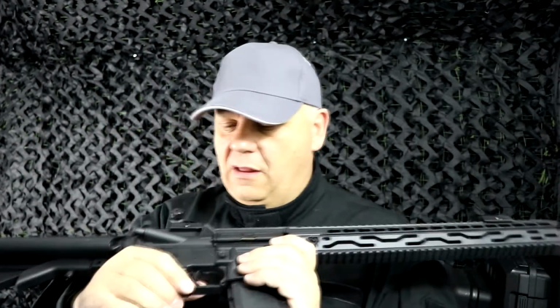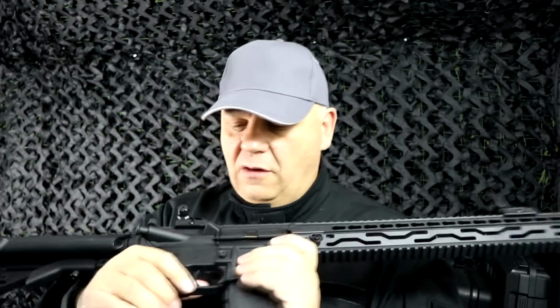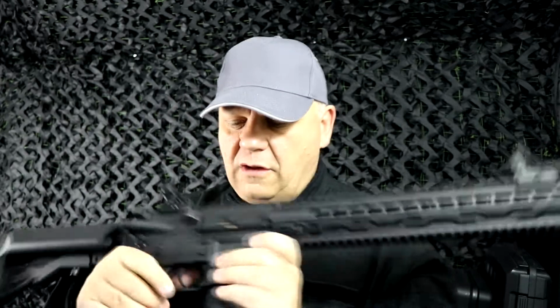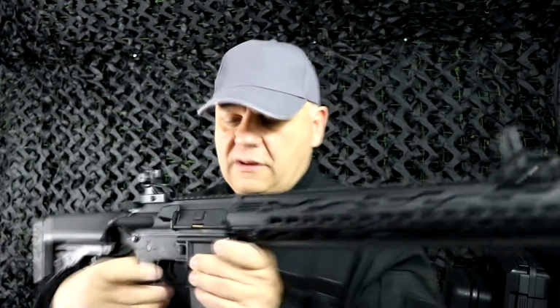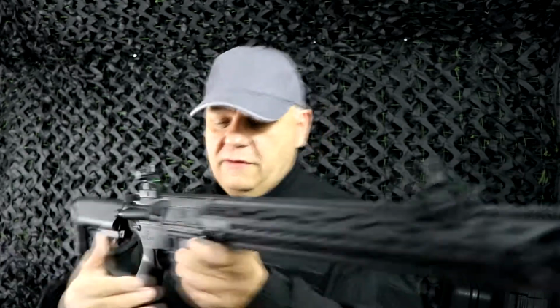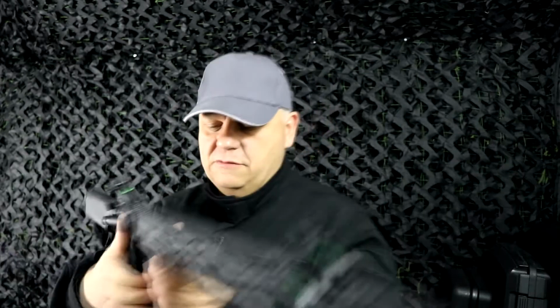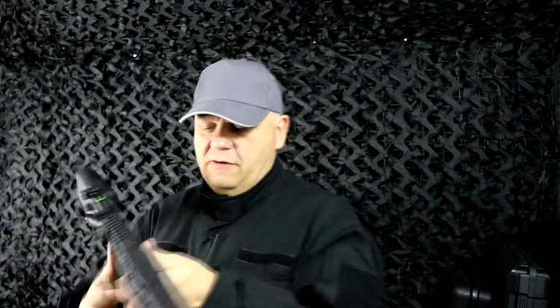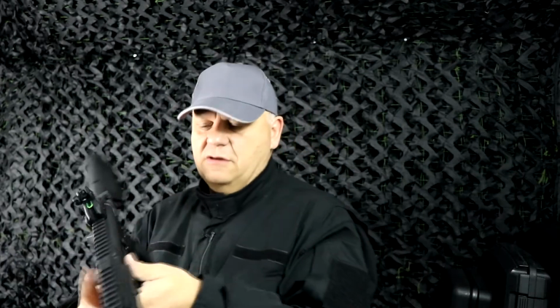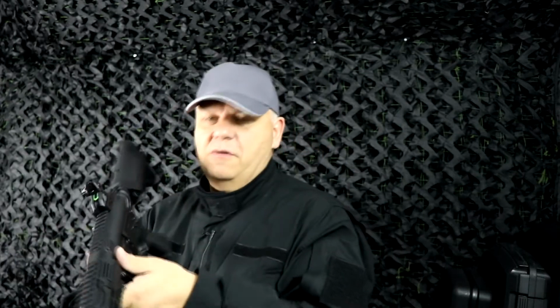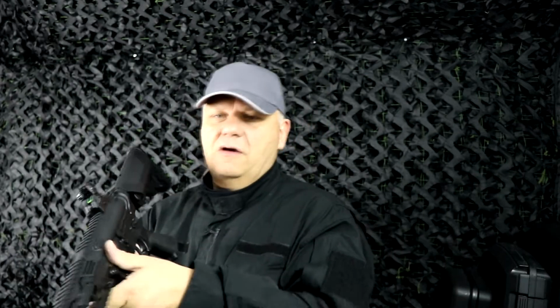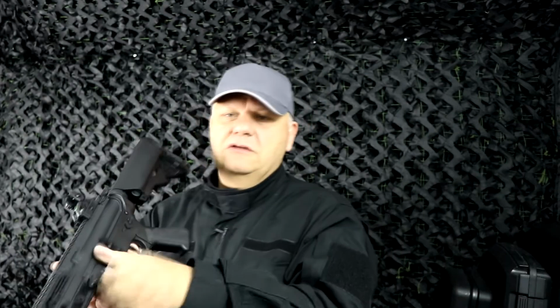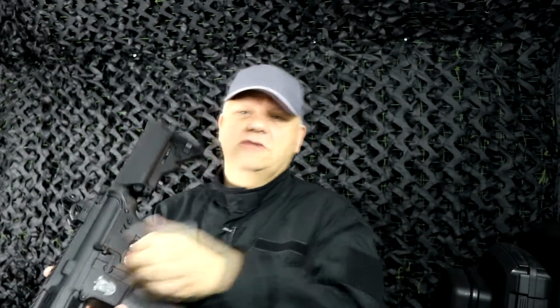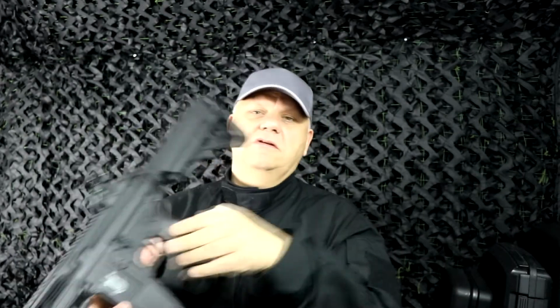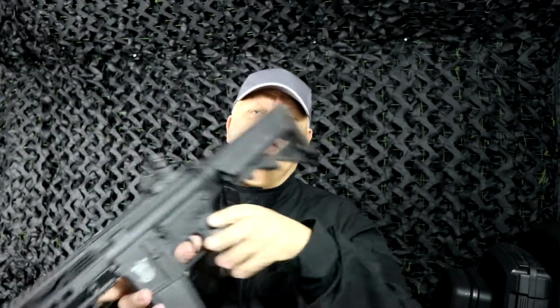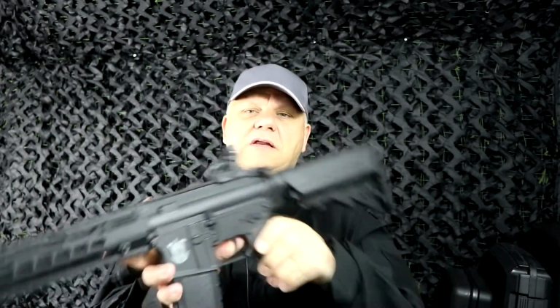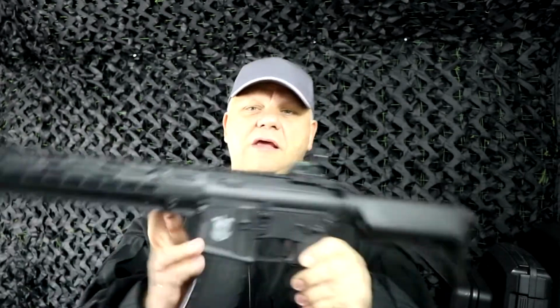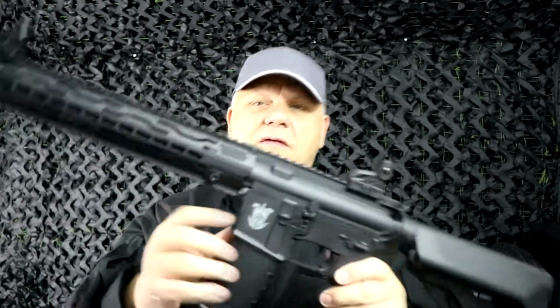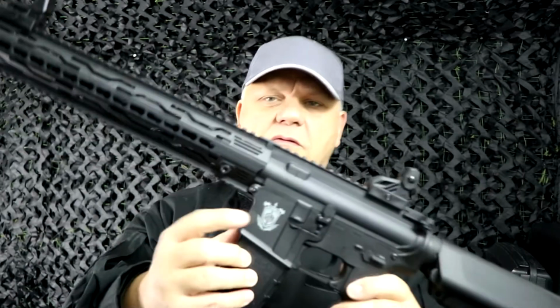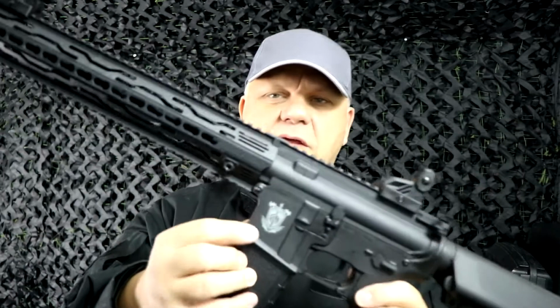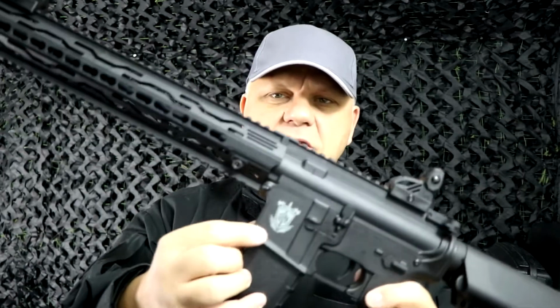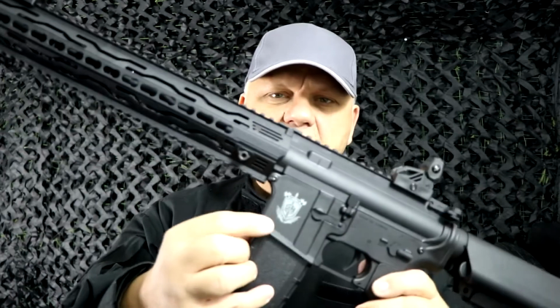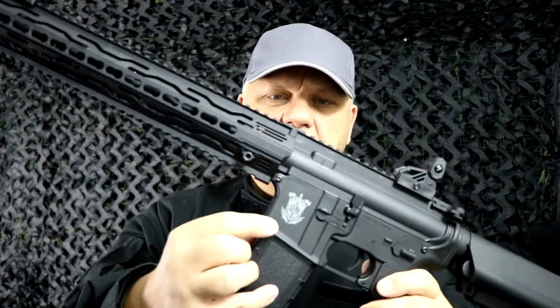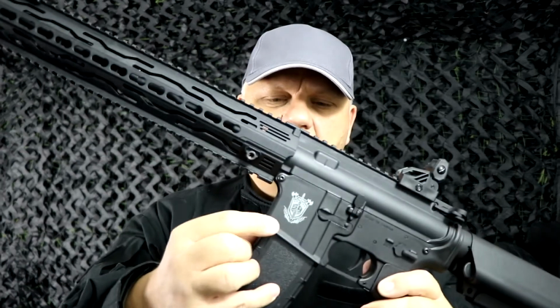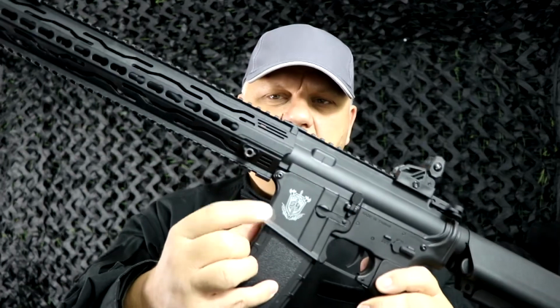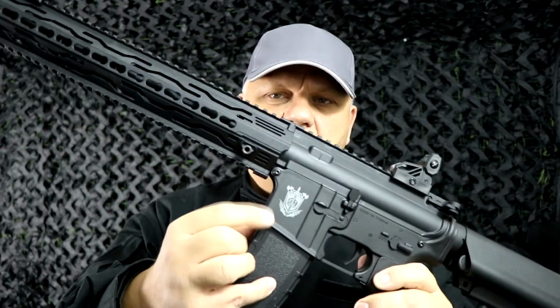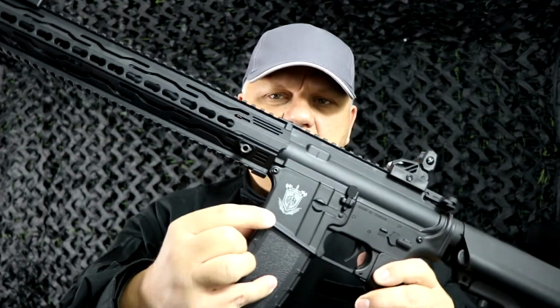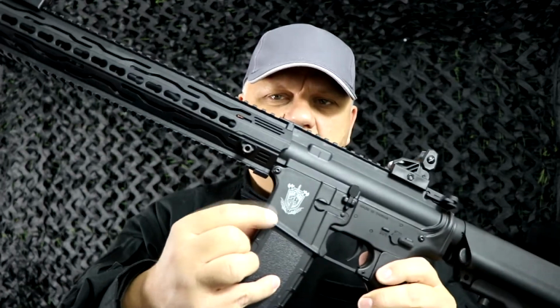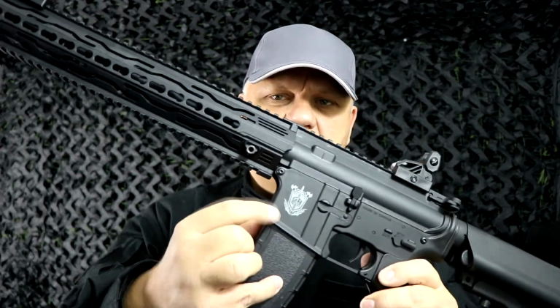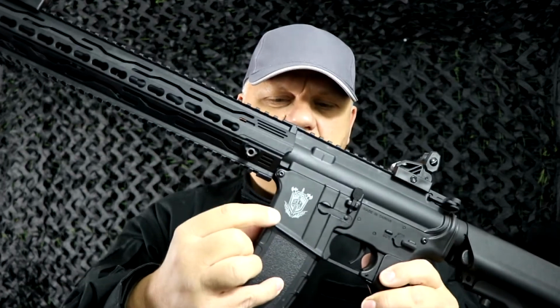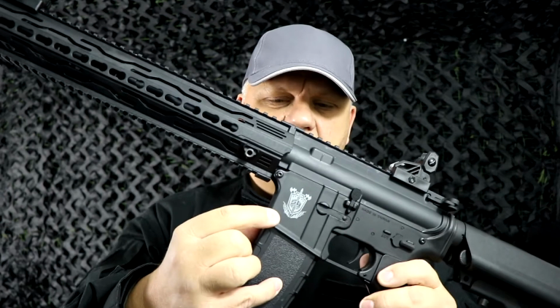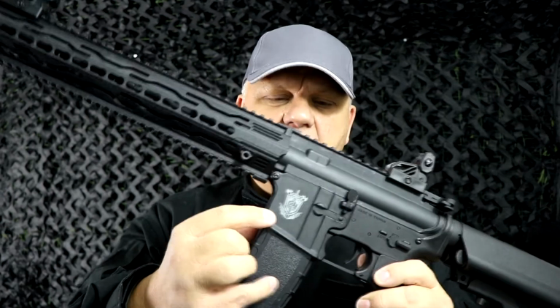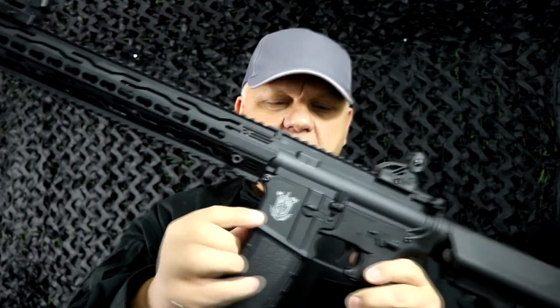Looking over the gun, there are some very nice markings just on the side here. All the ST series have the same marking.